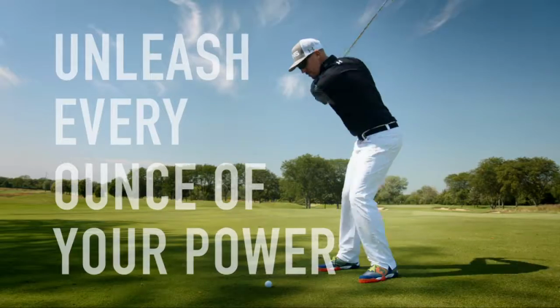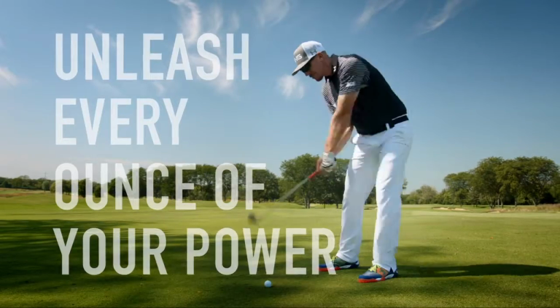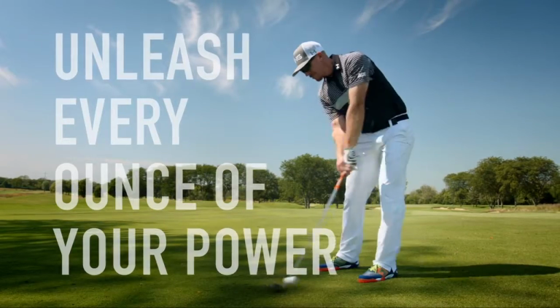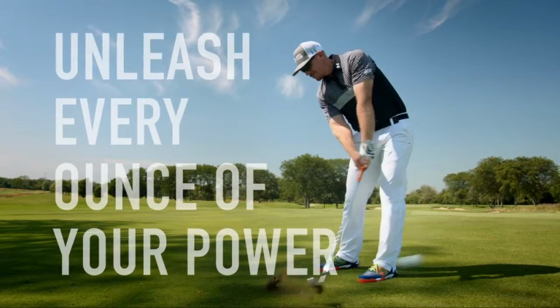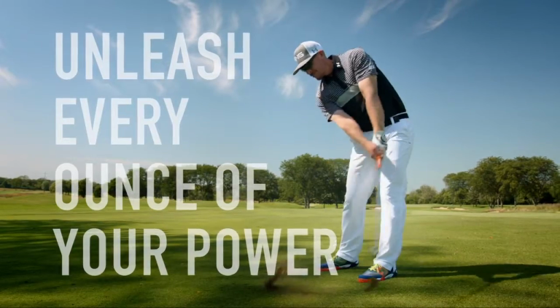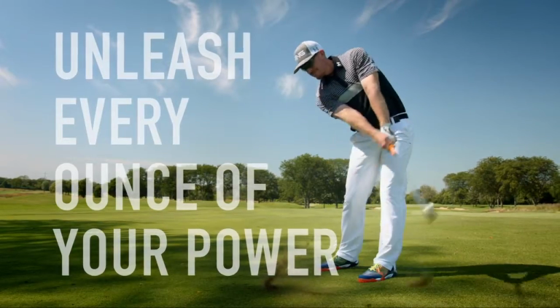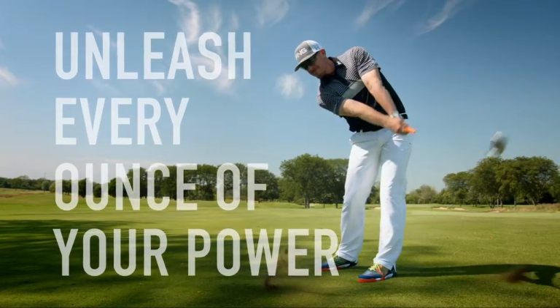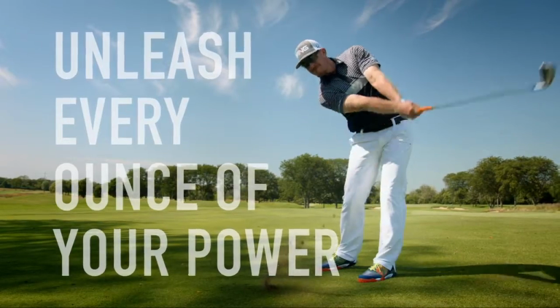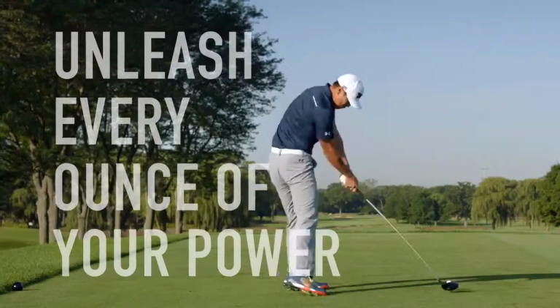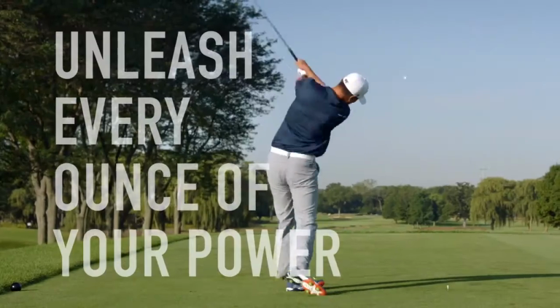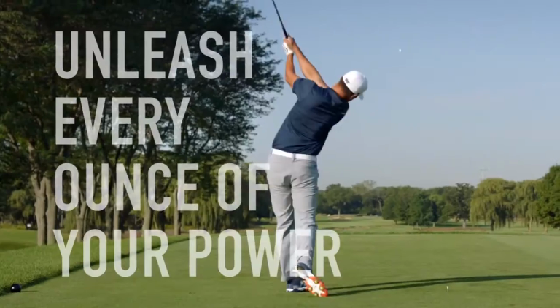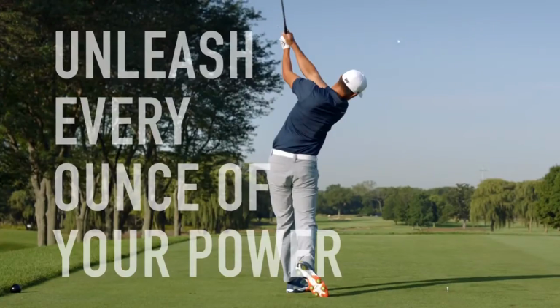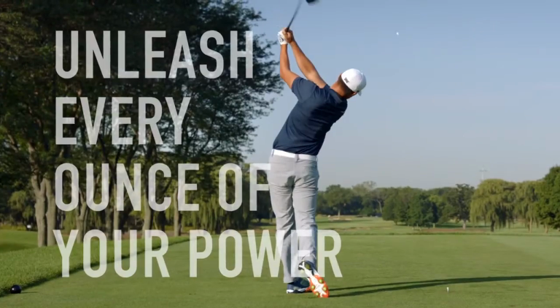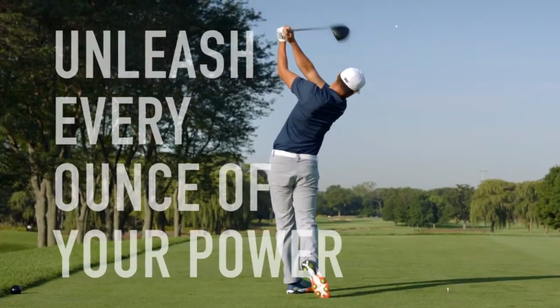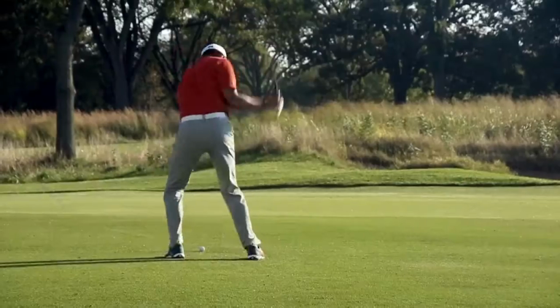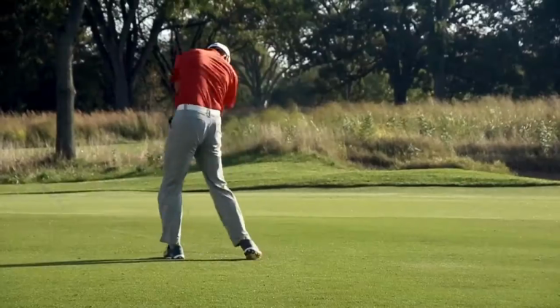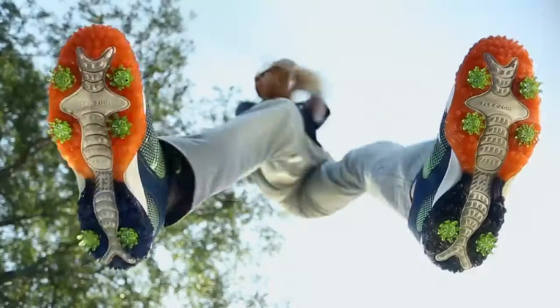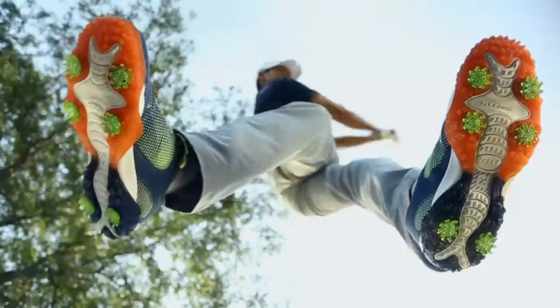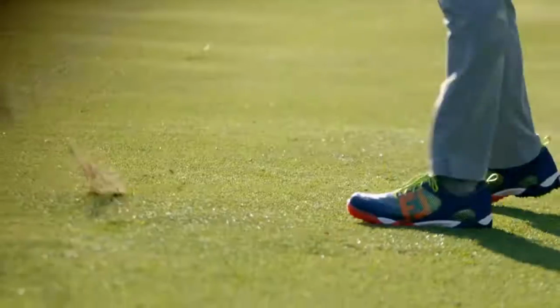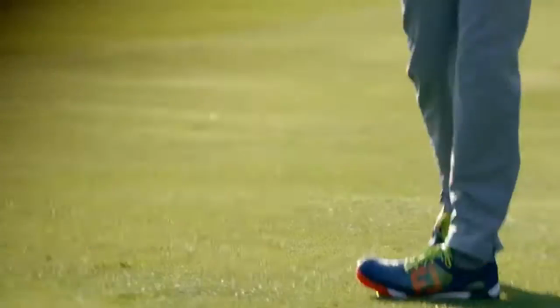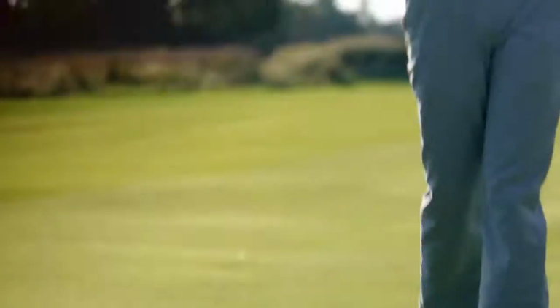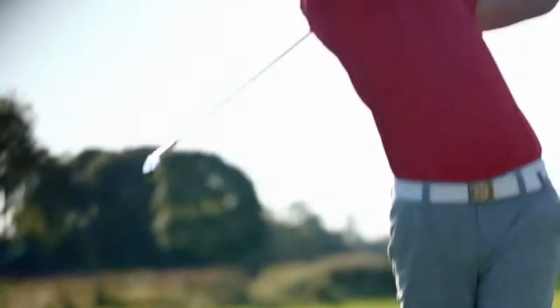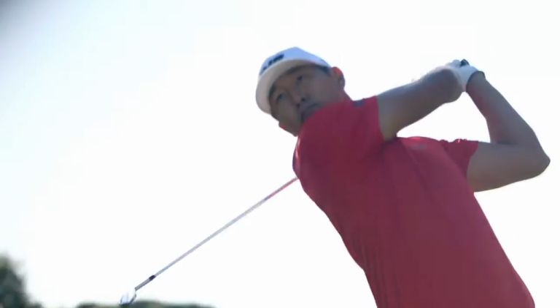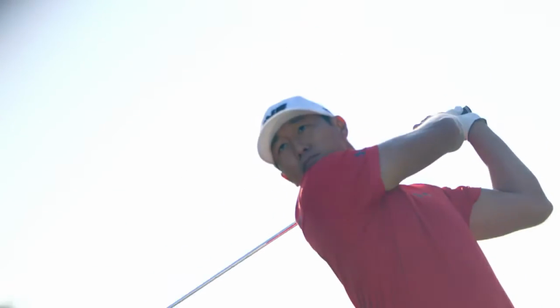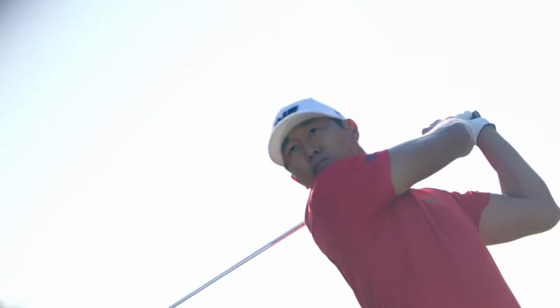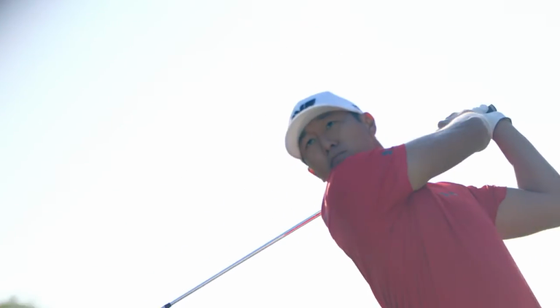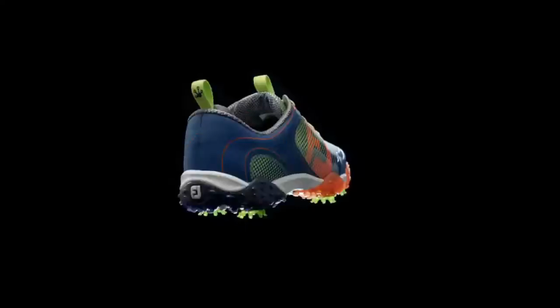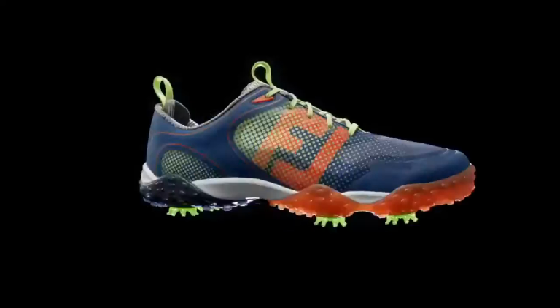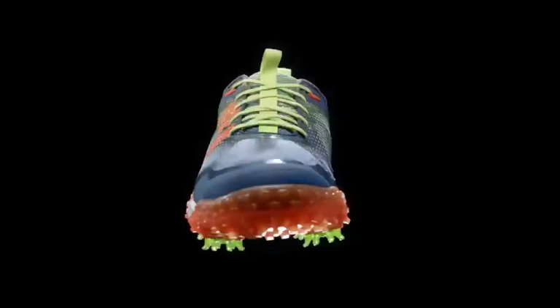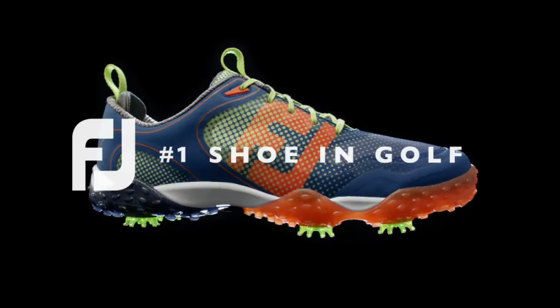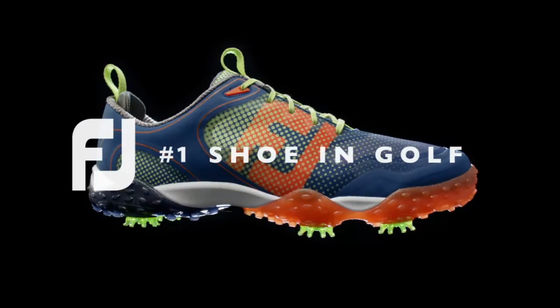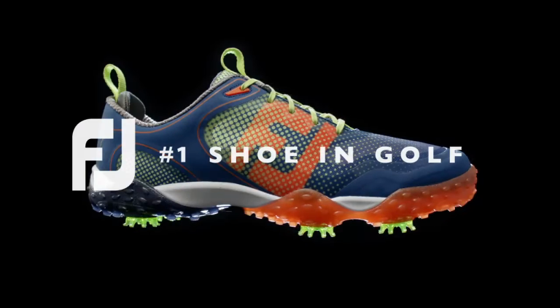Unleash every last ounce of your power. FootJoy, the number one shoe in golf.